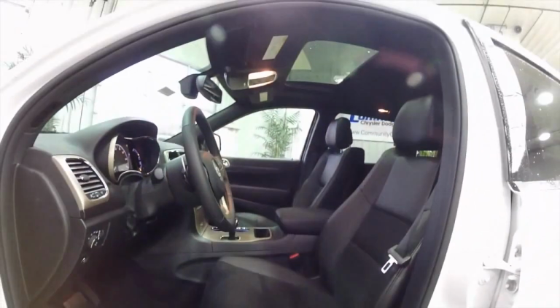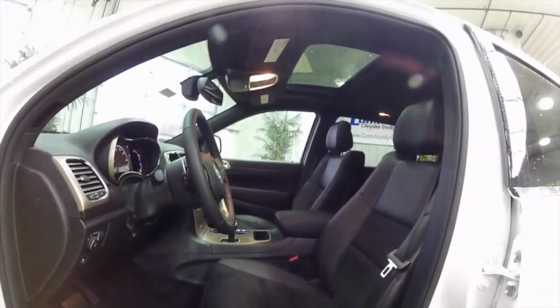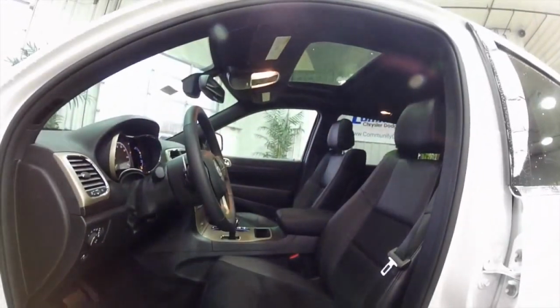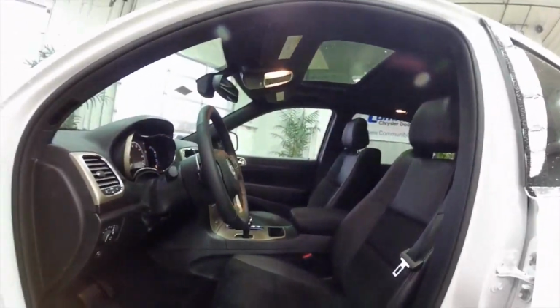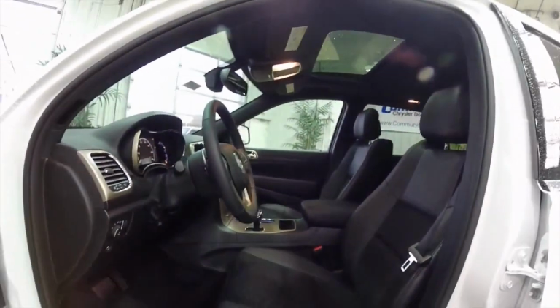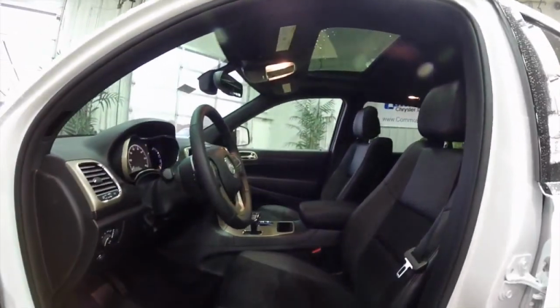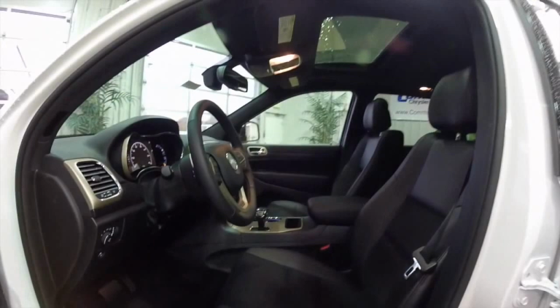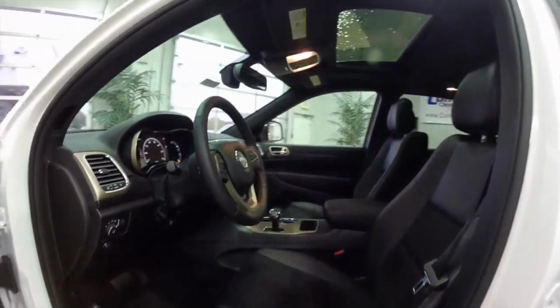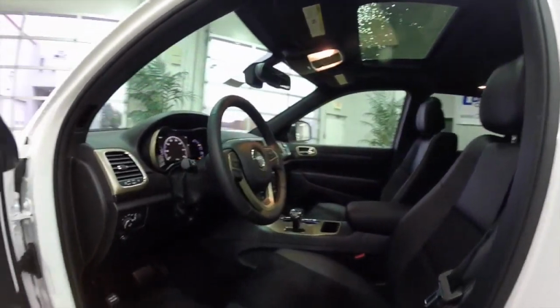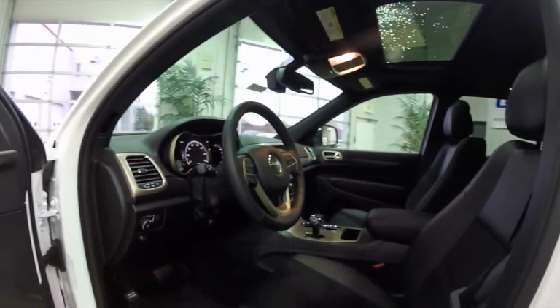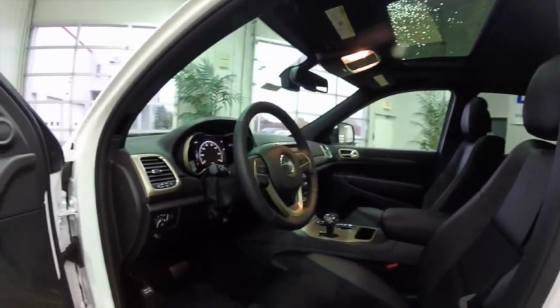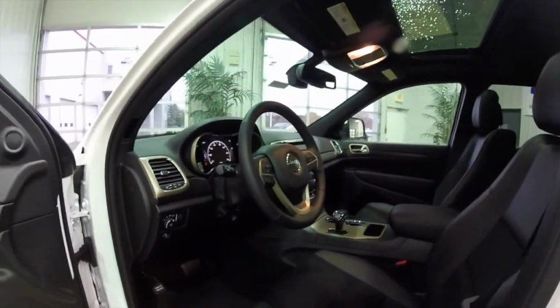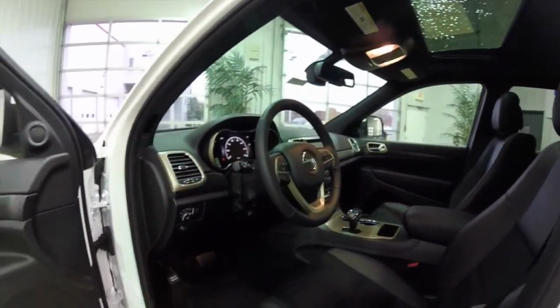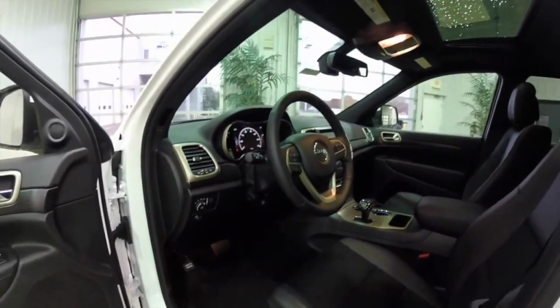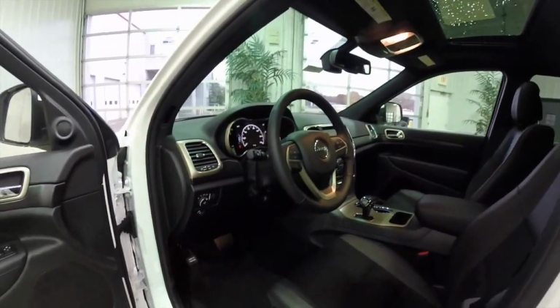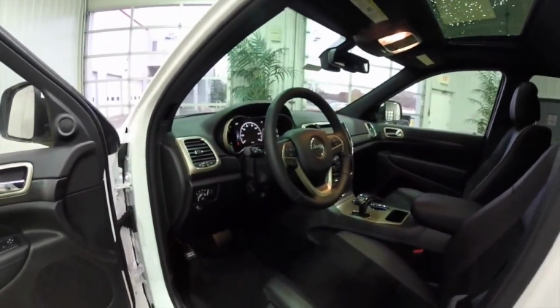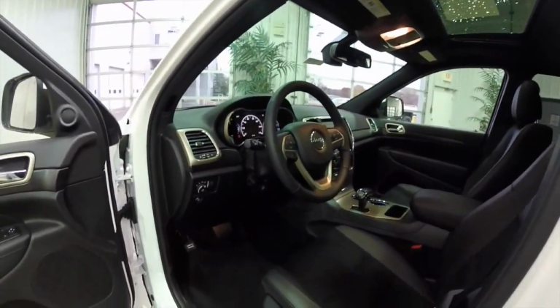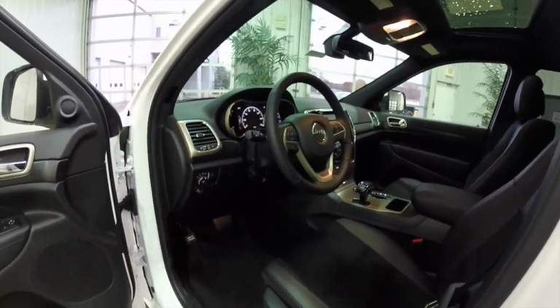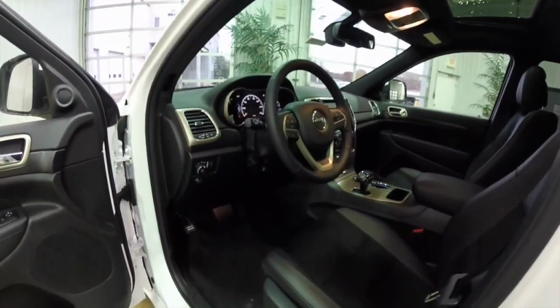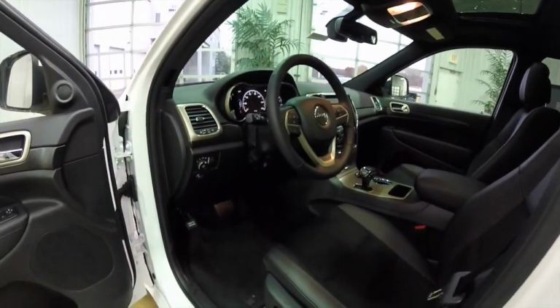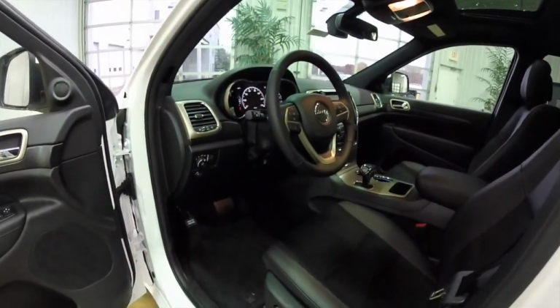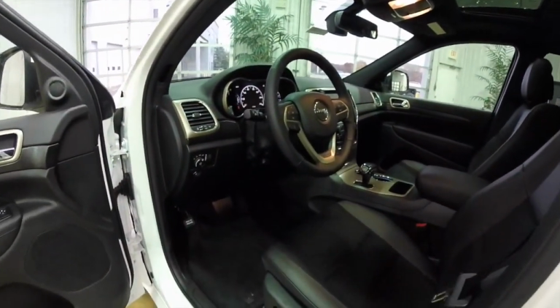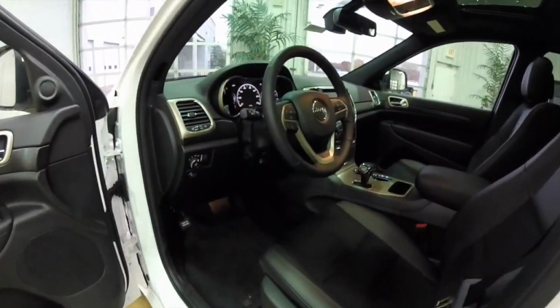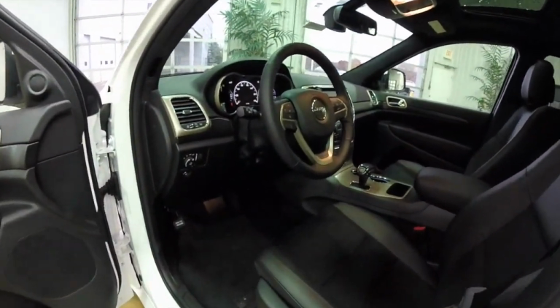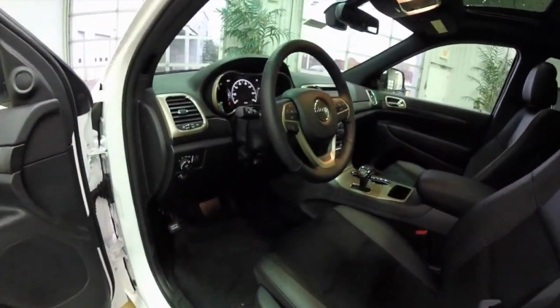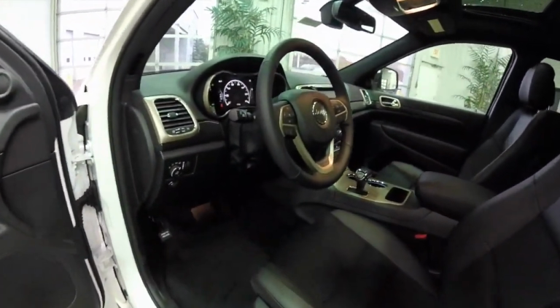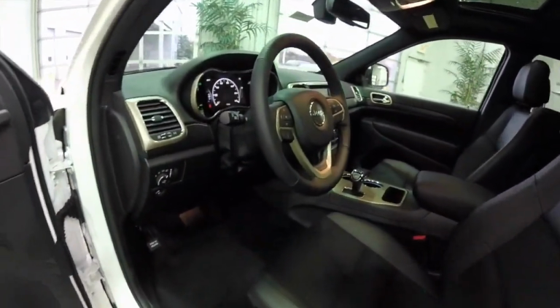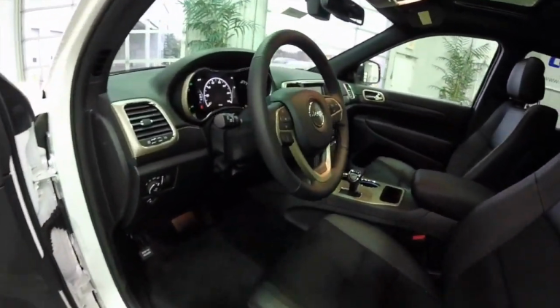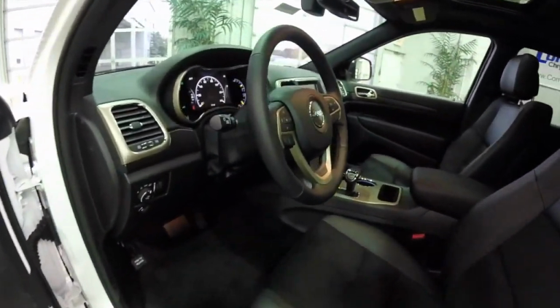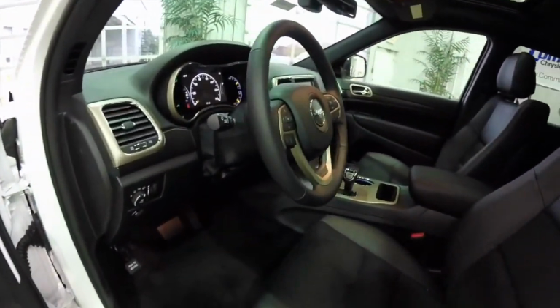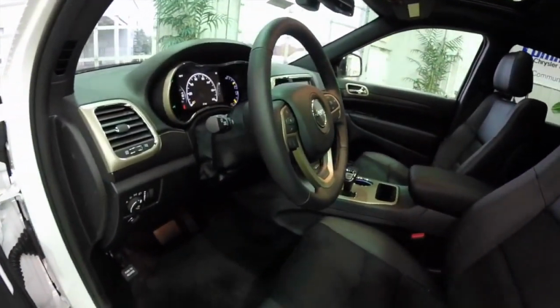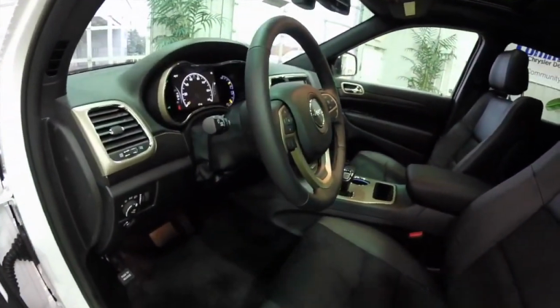It is also equipped with a power sunroof, automatic headlamps, and Bluetooth.